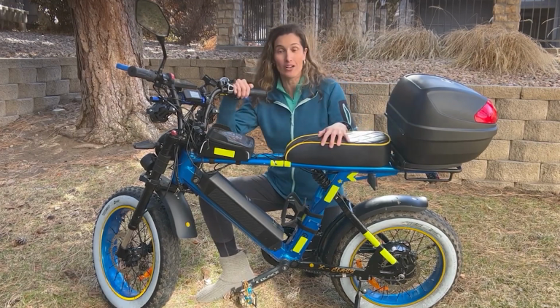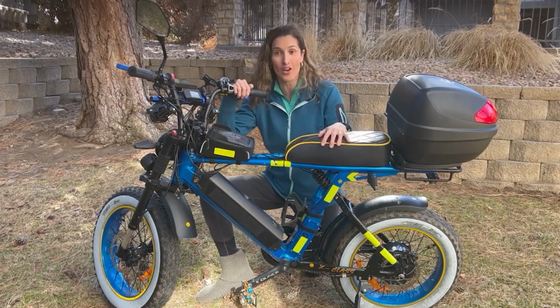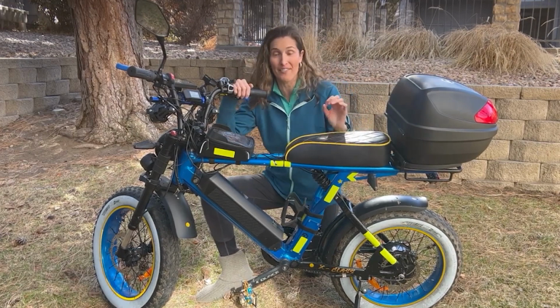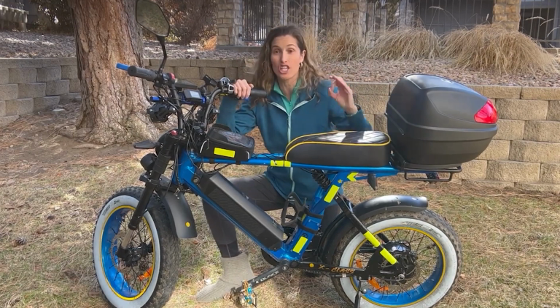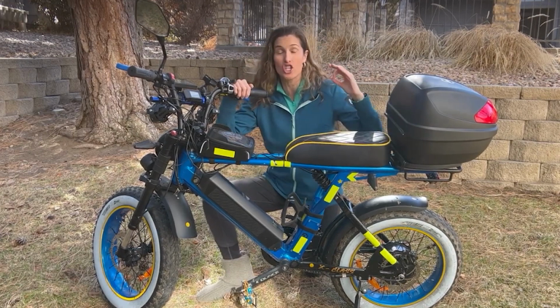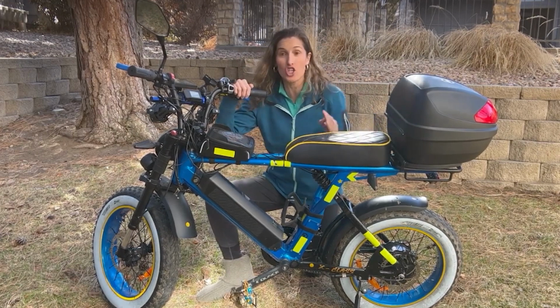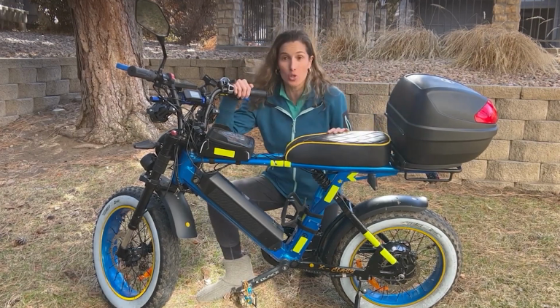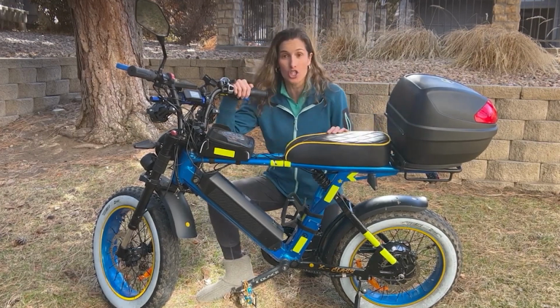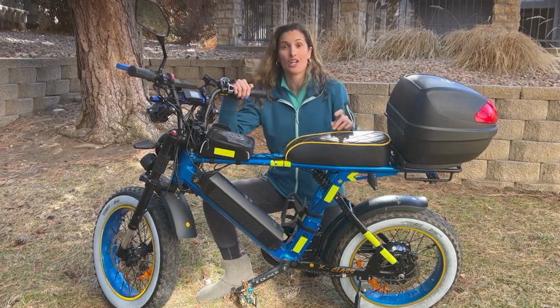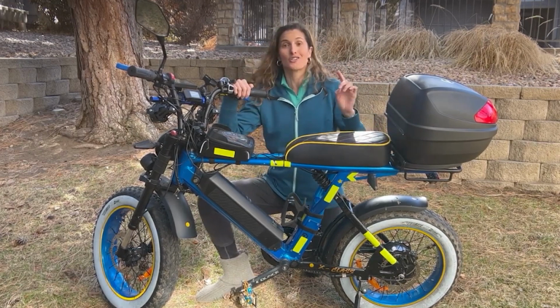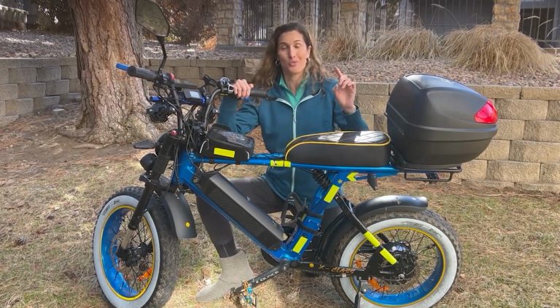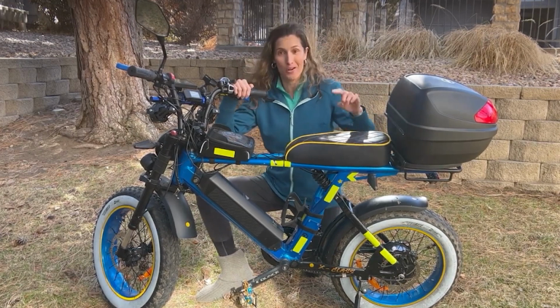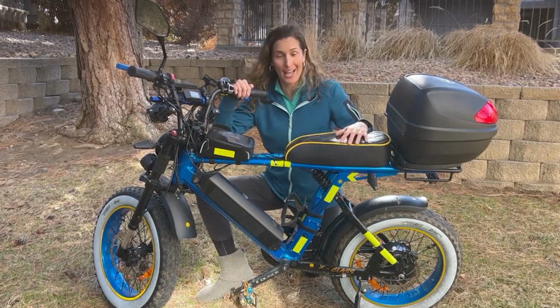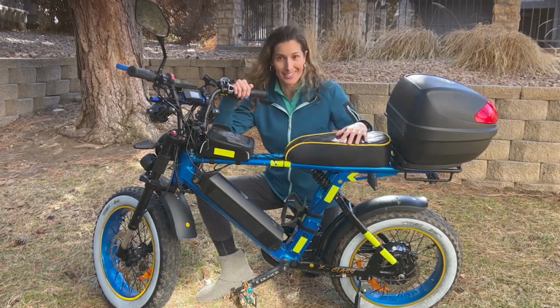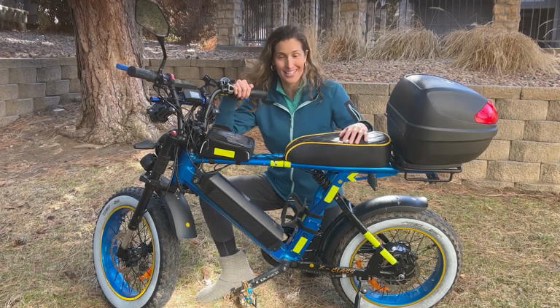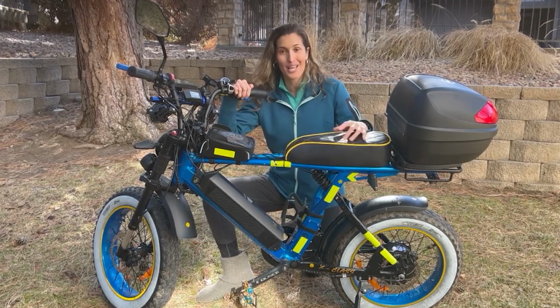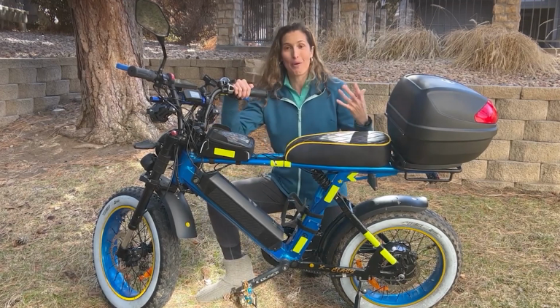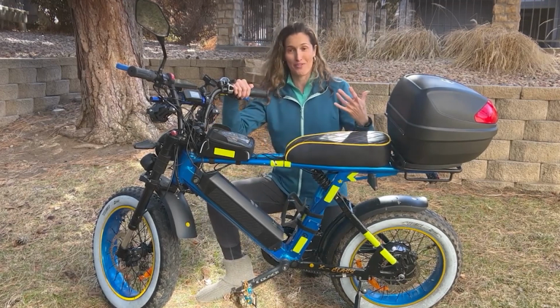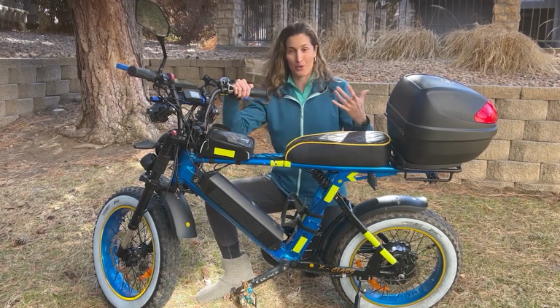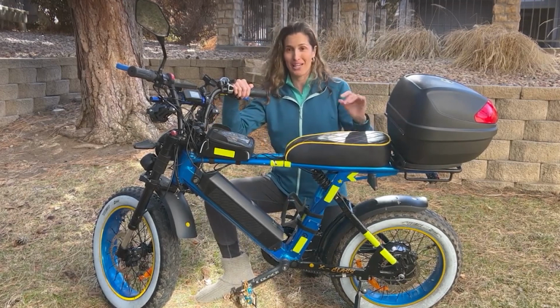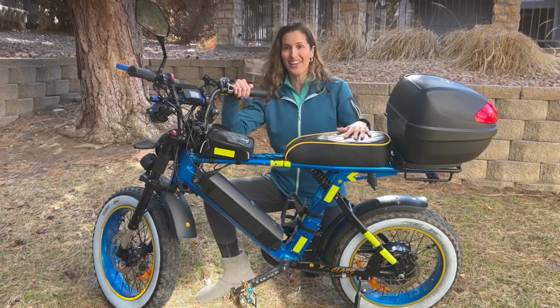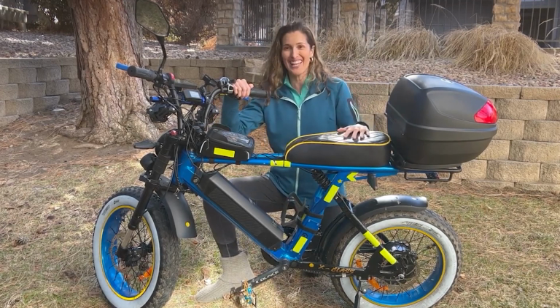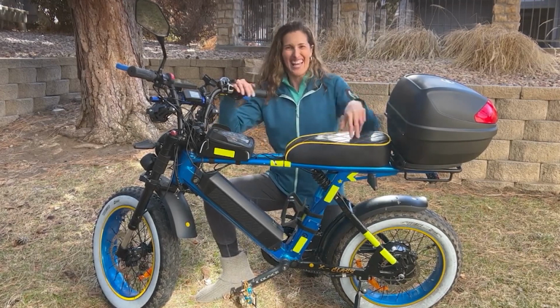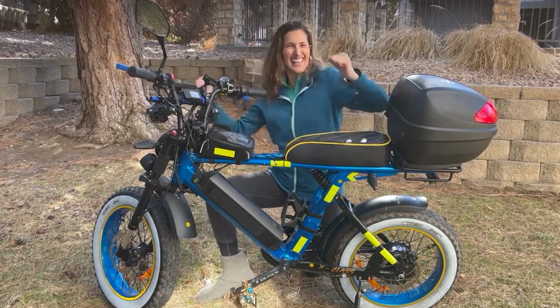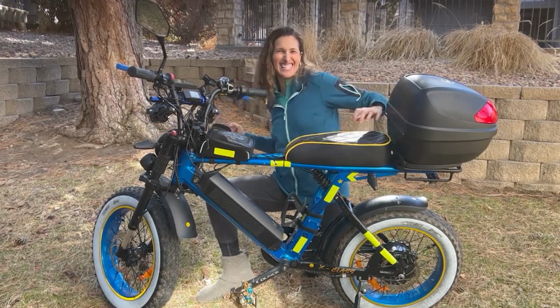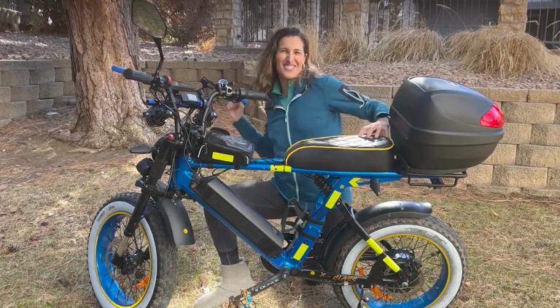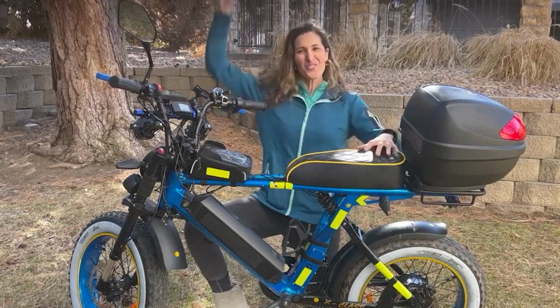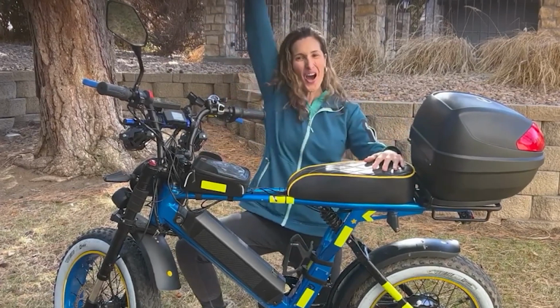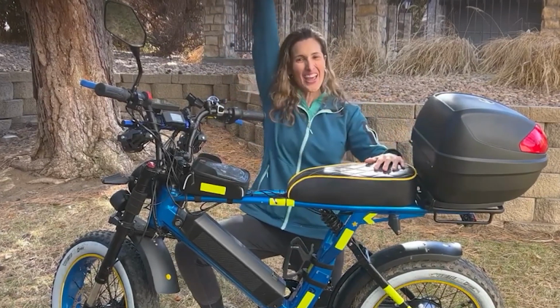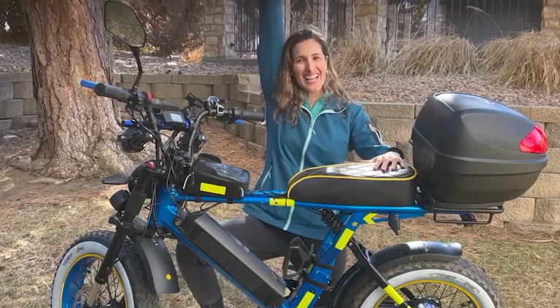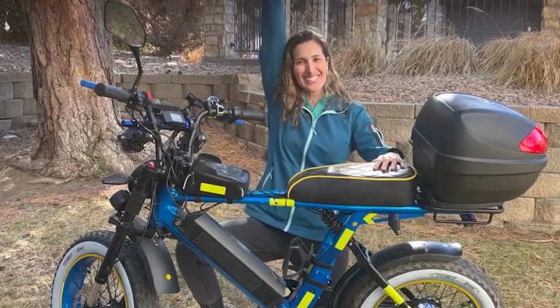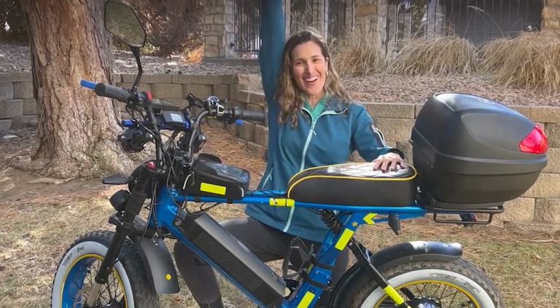I also have a huge surprise, but before we dive in, let's roll the intro.